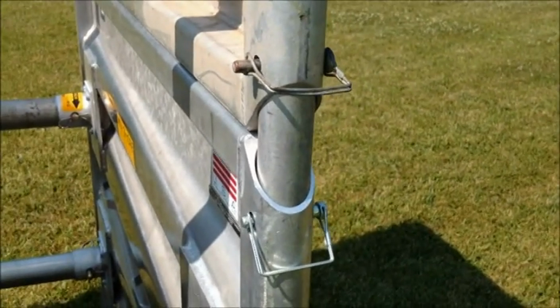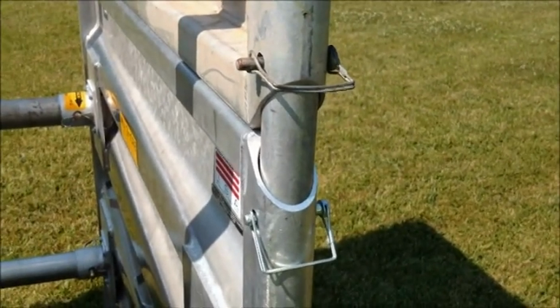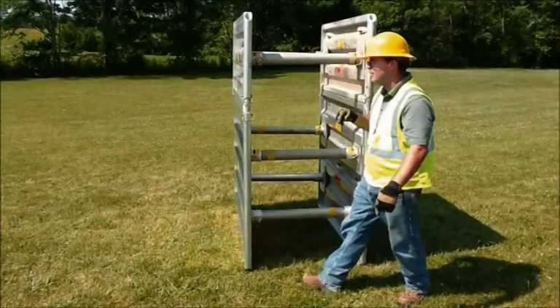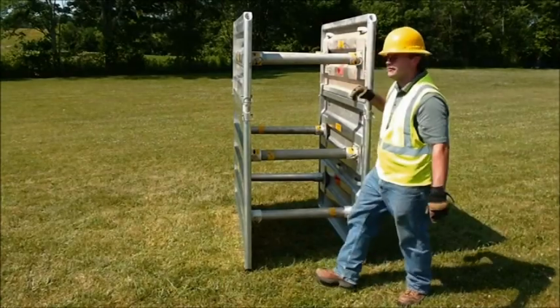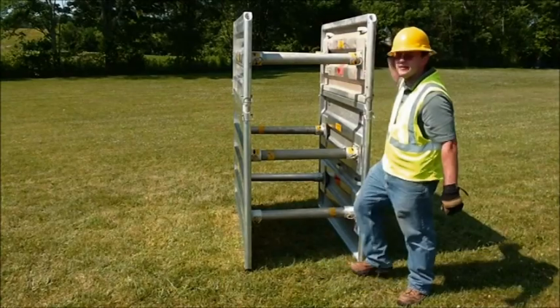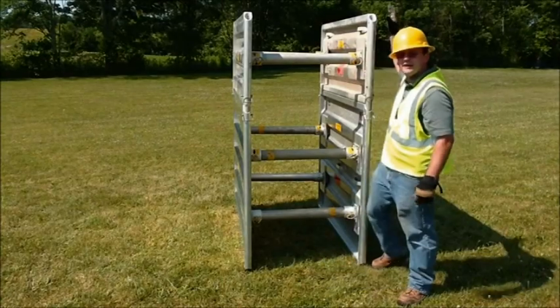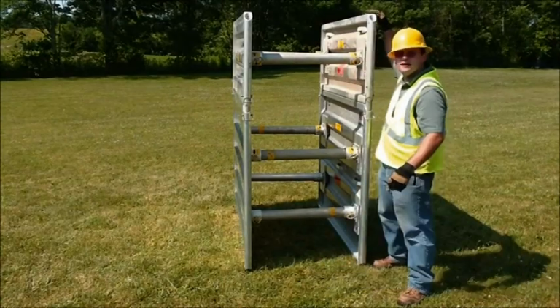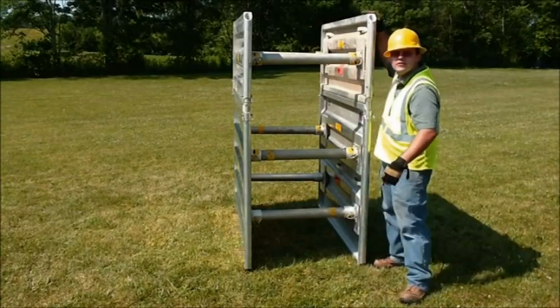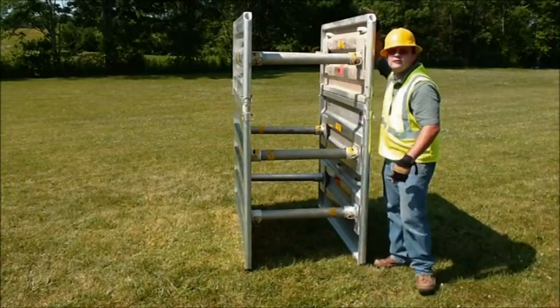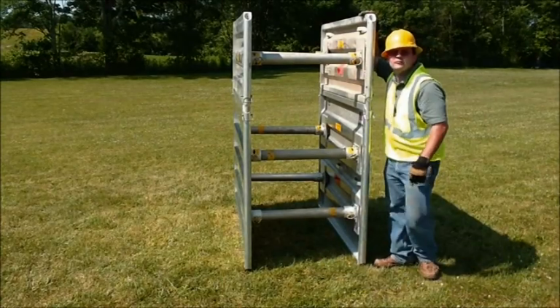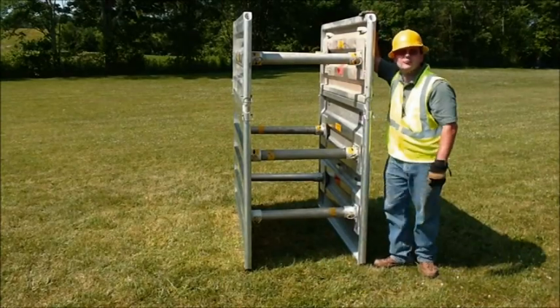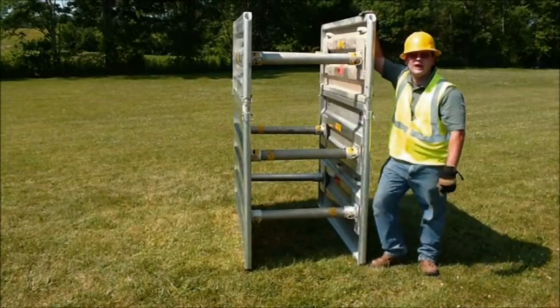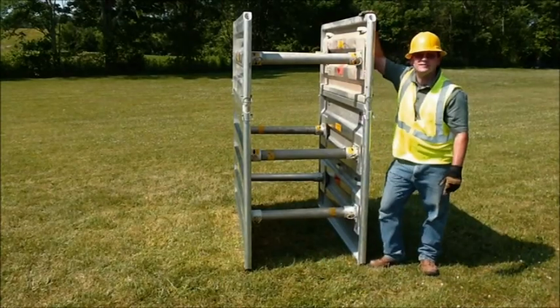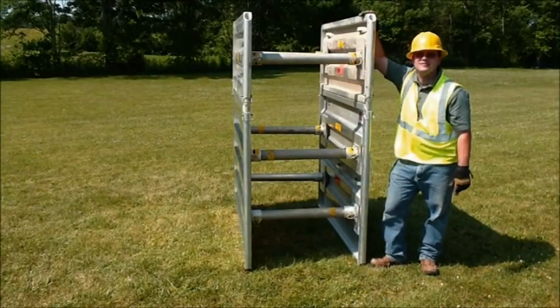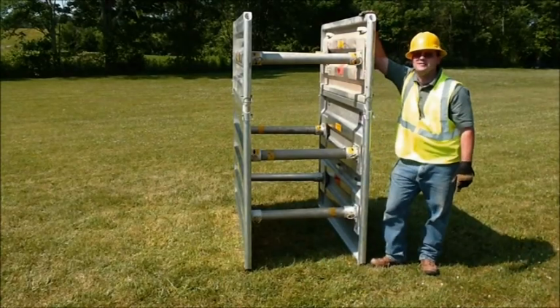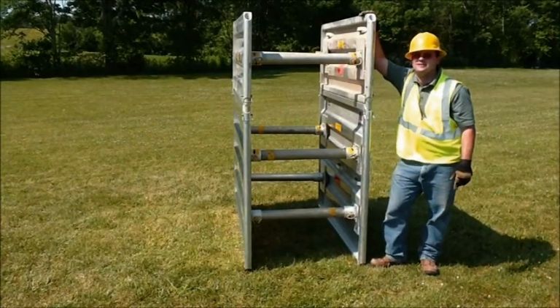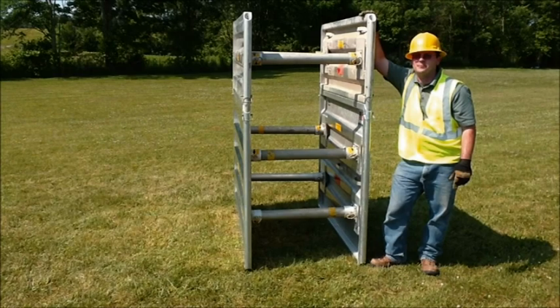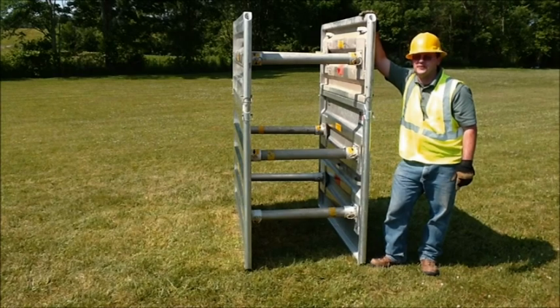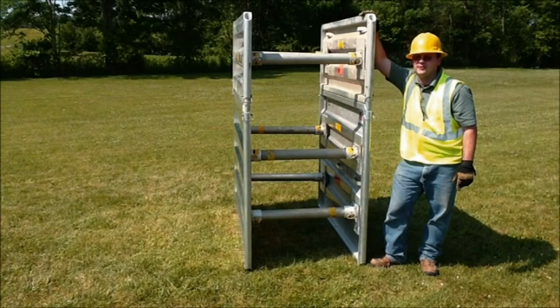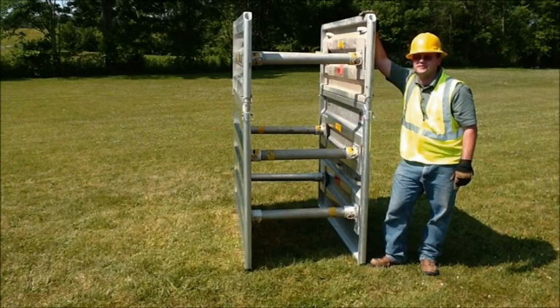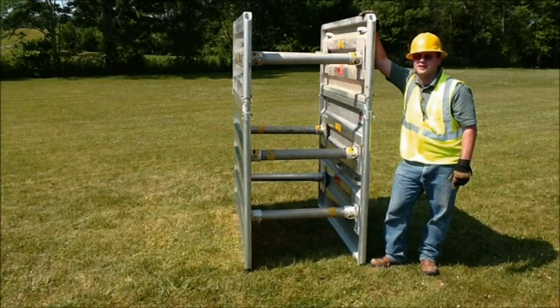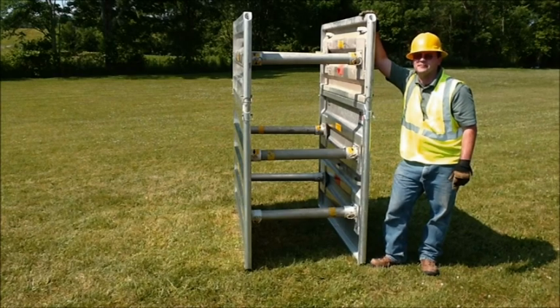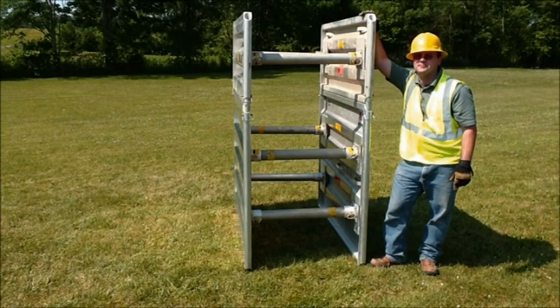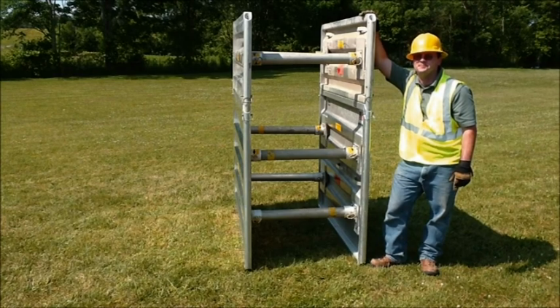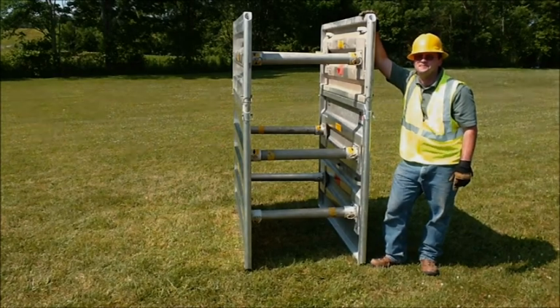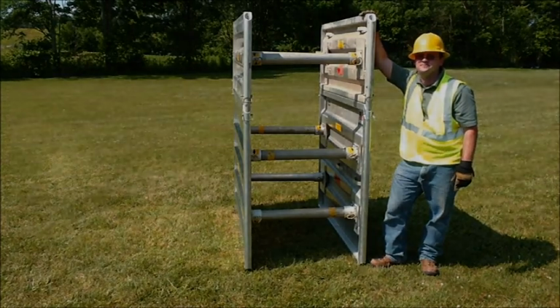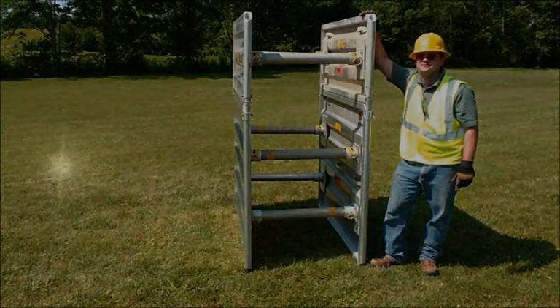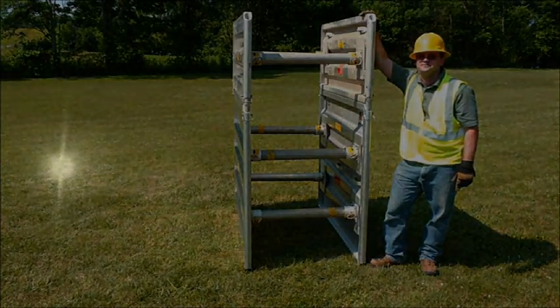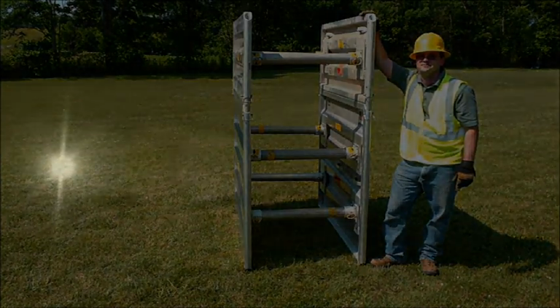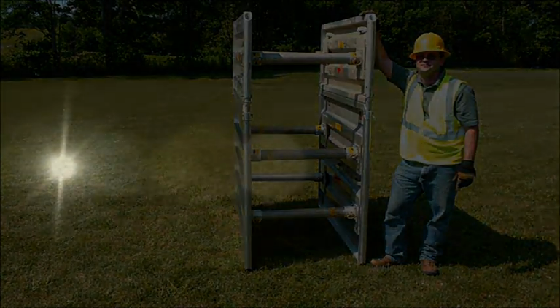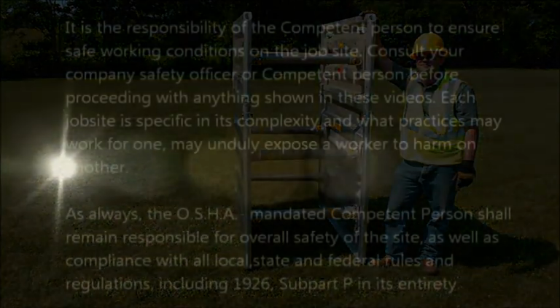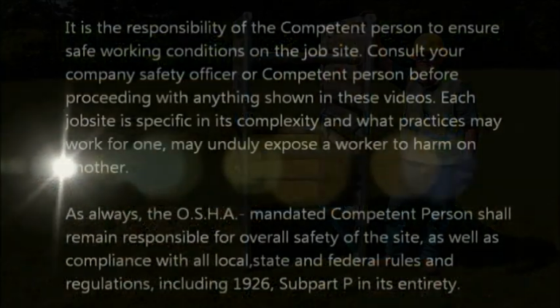And the stacking of the Ultrashore boxes is complete within seconds.